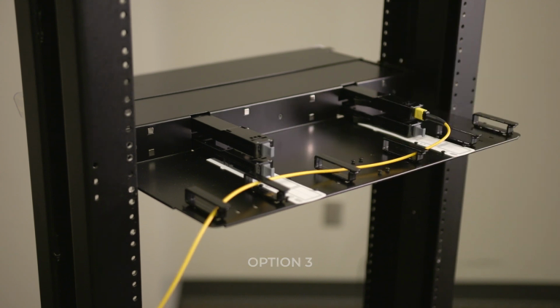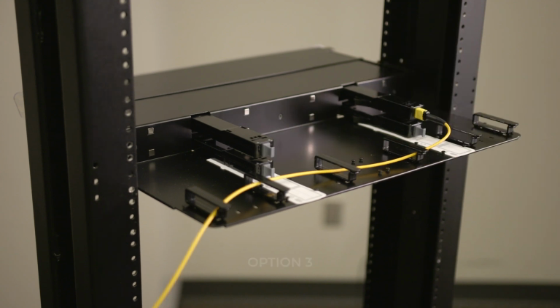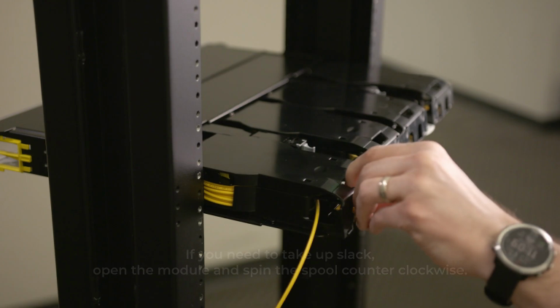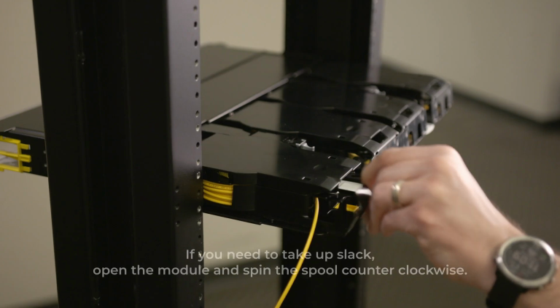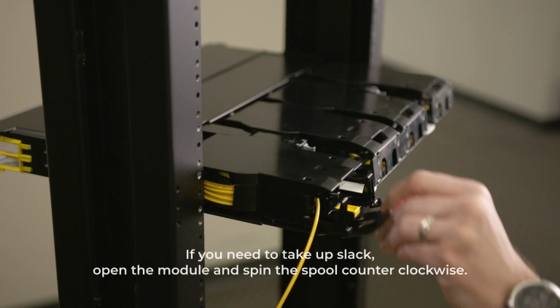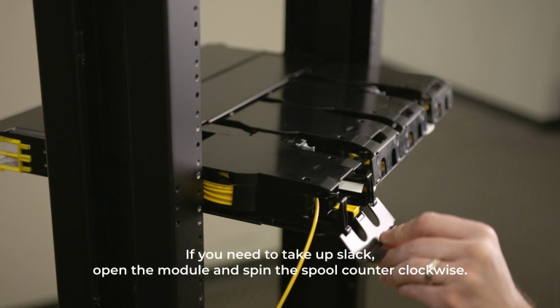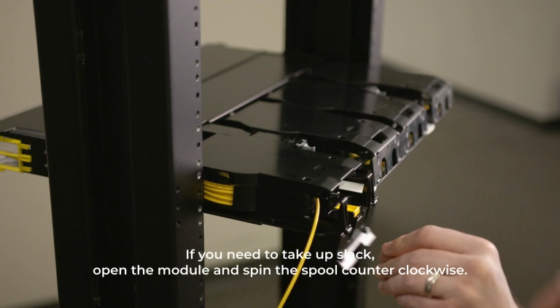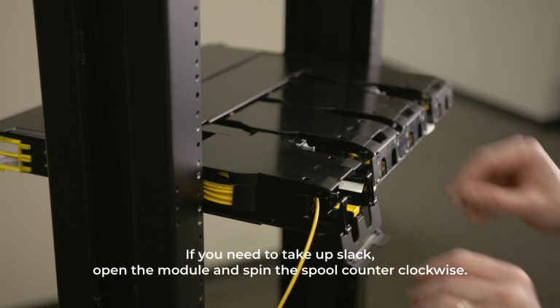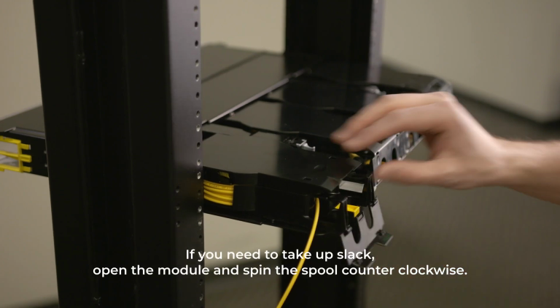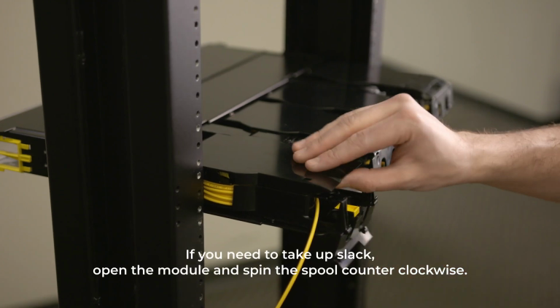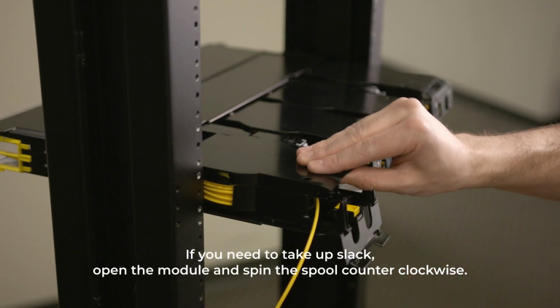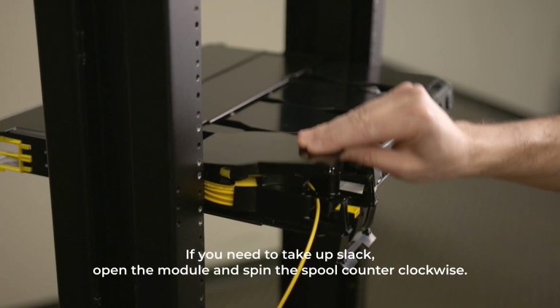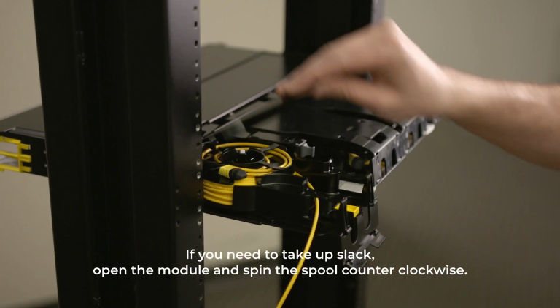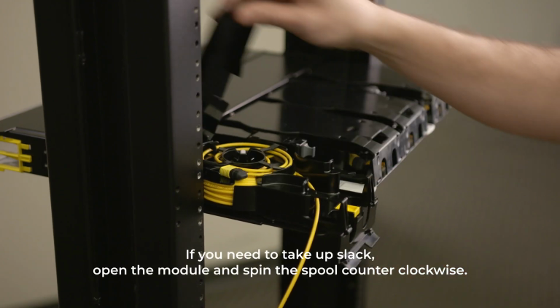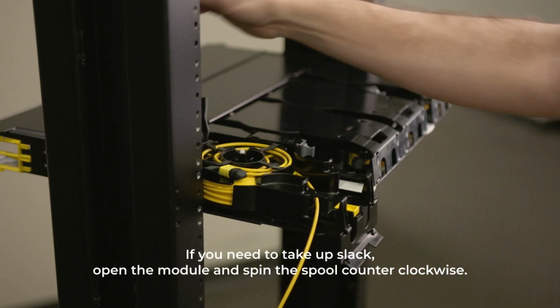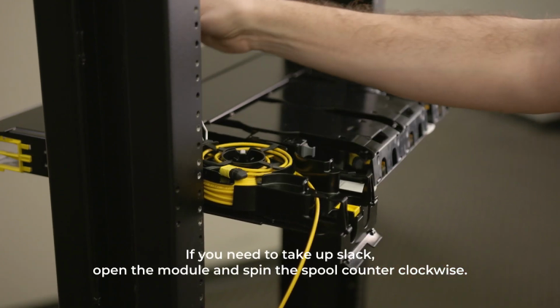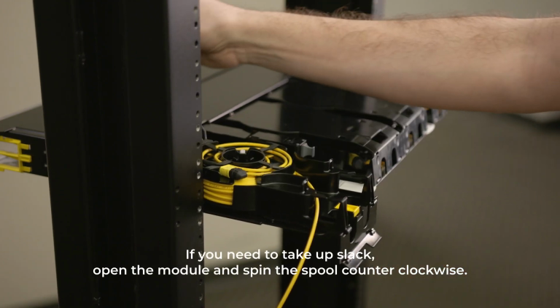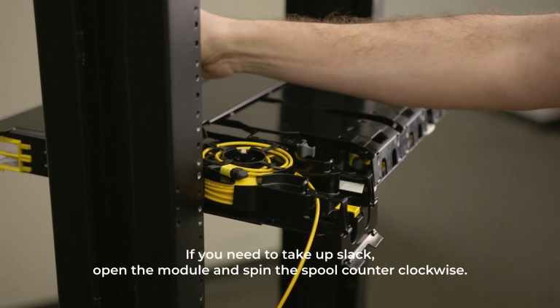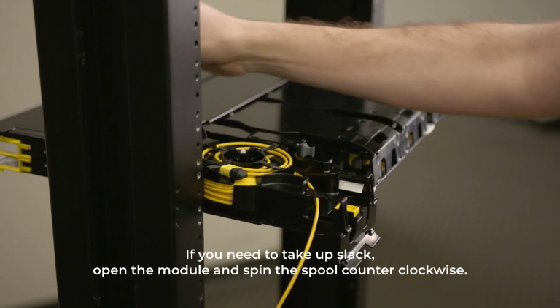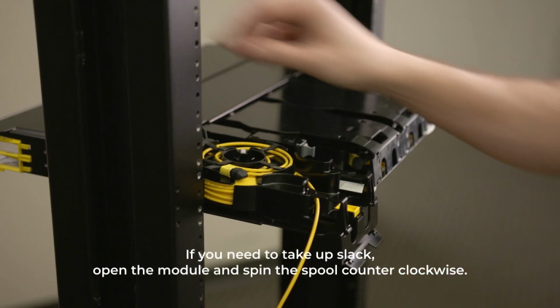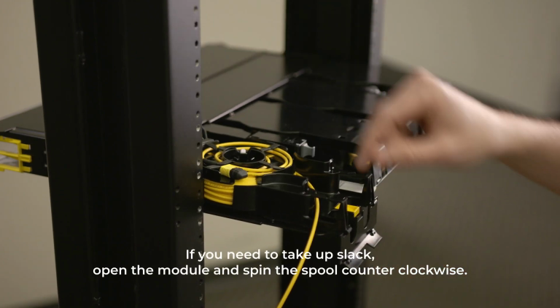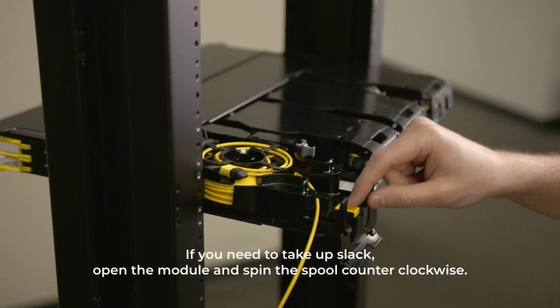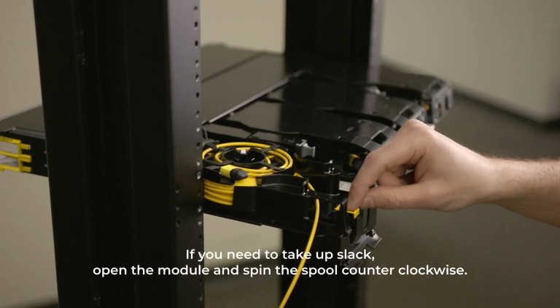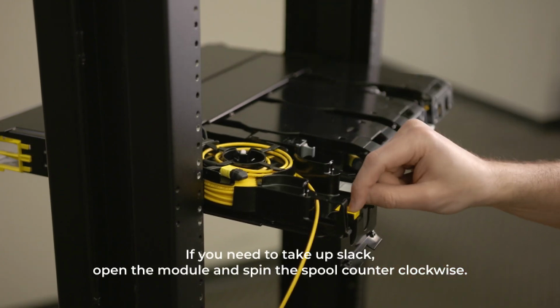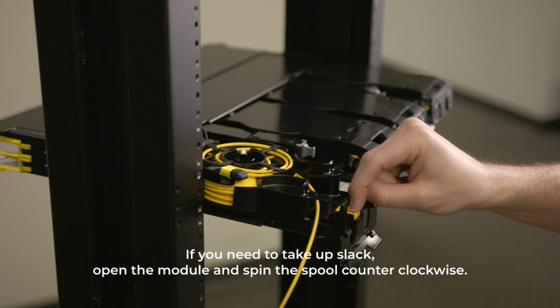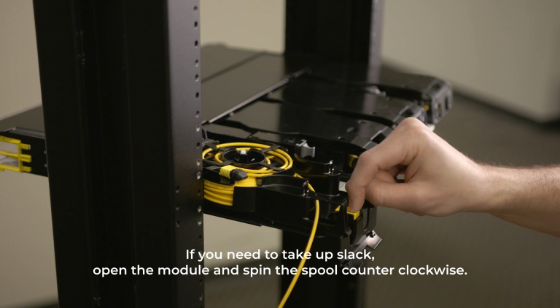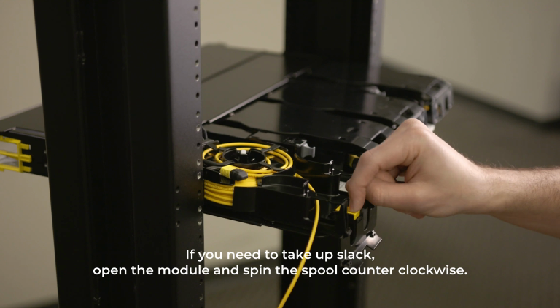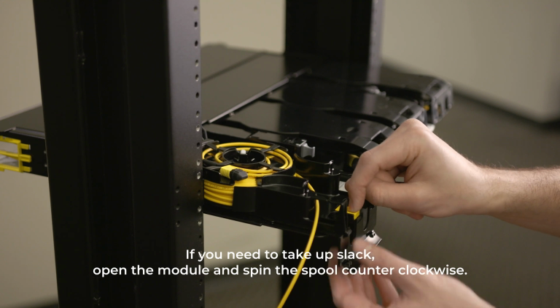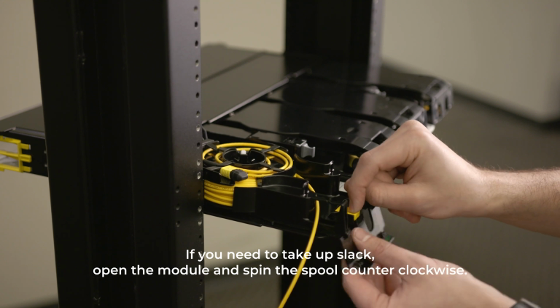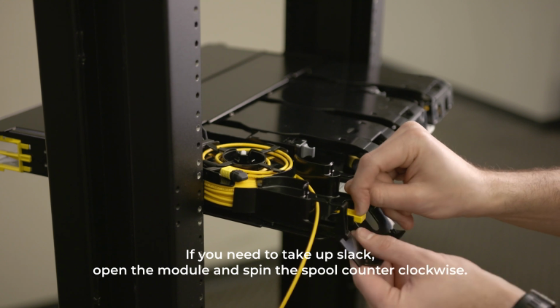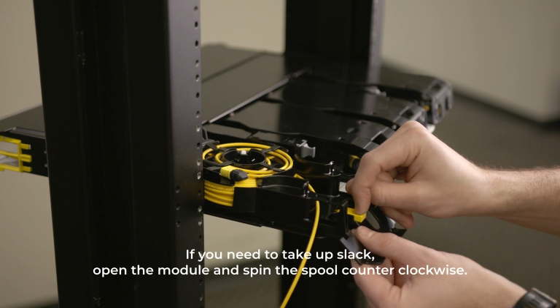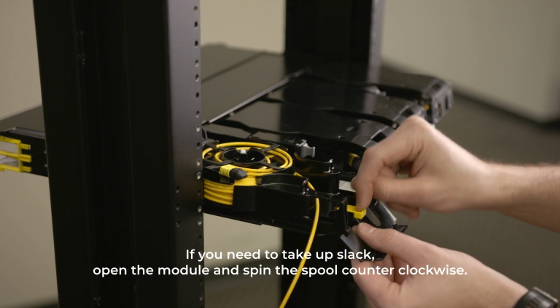If you need to take up slack, simply open the module and spin the spool counterclockwise.